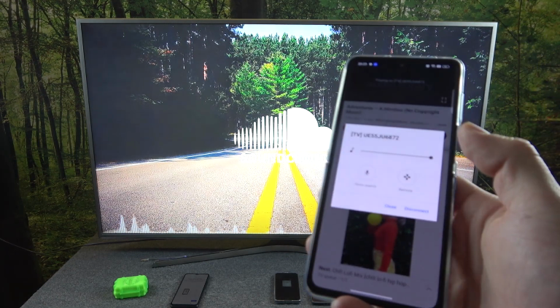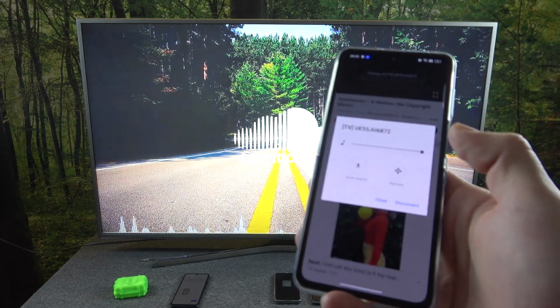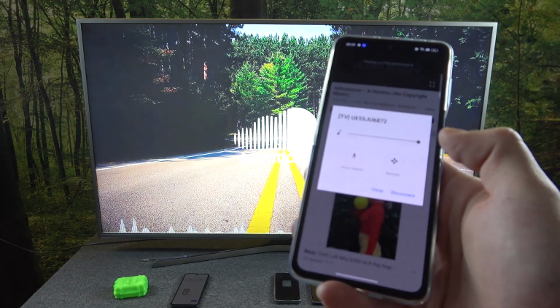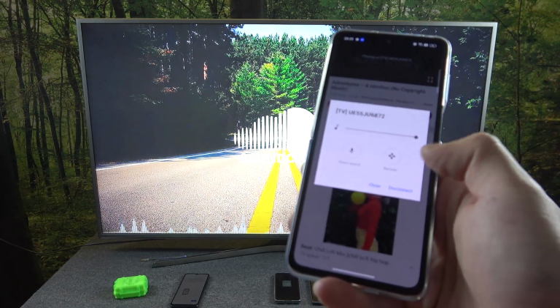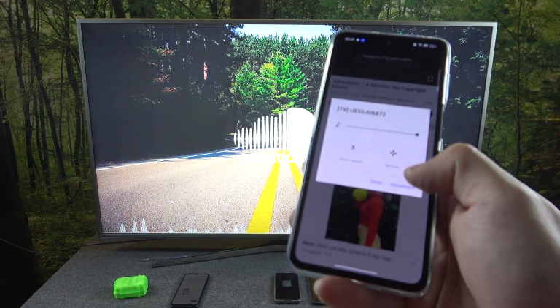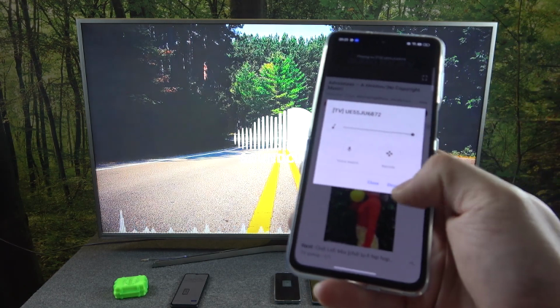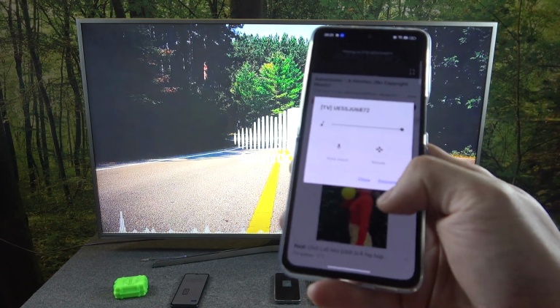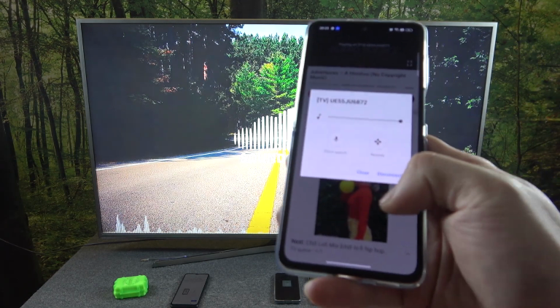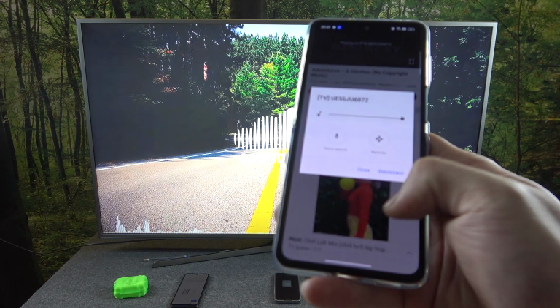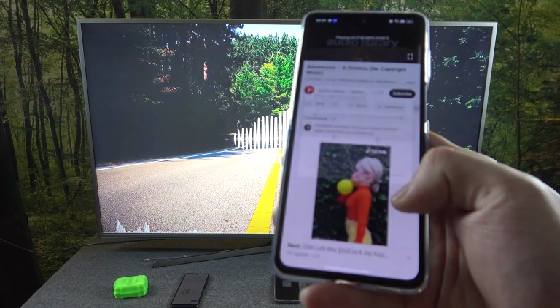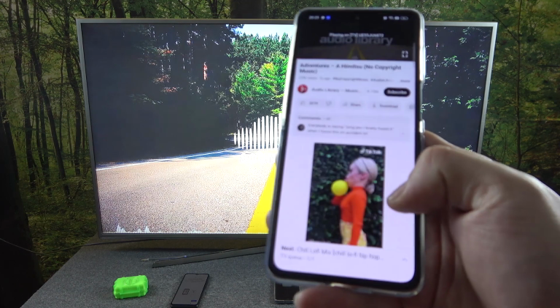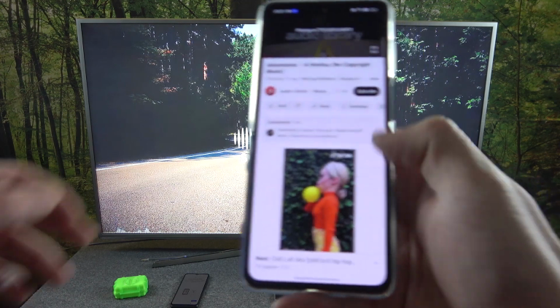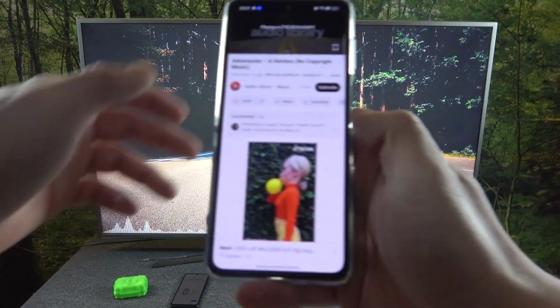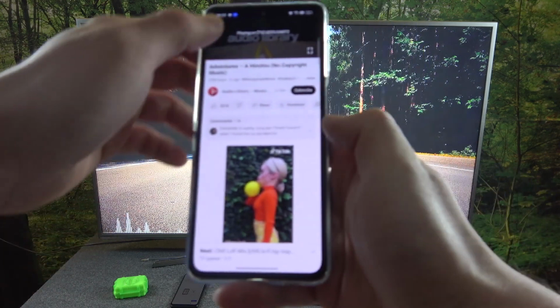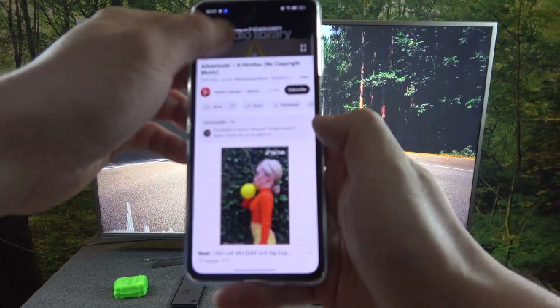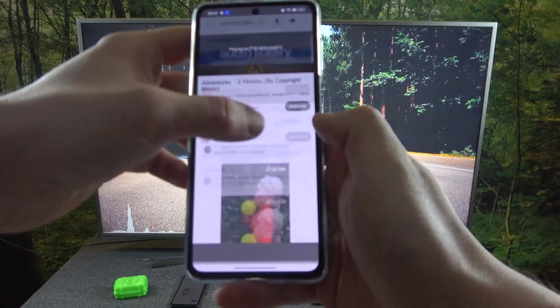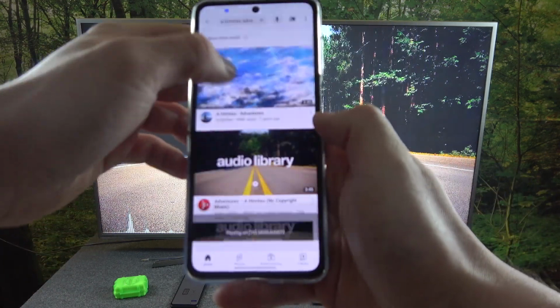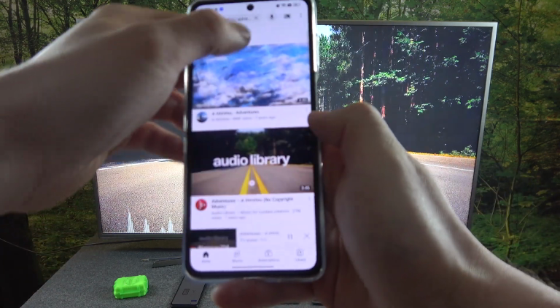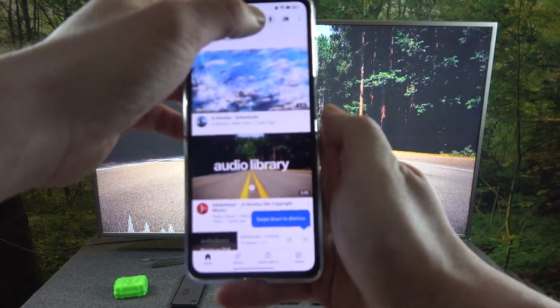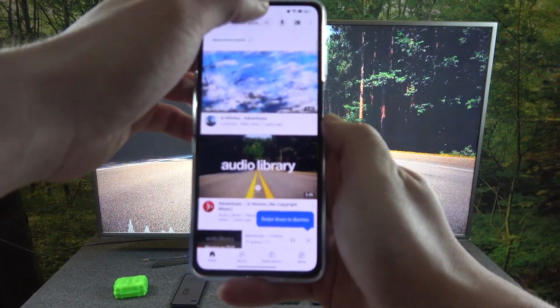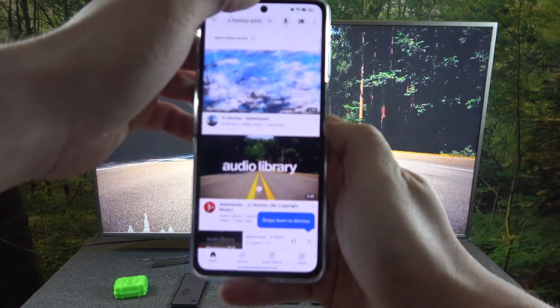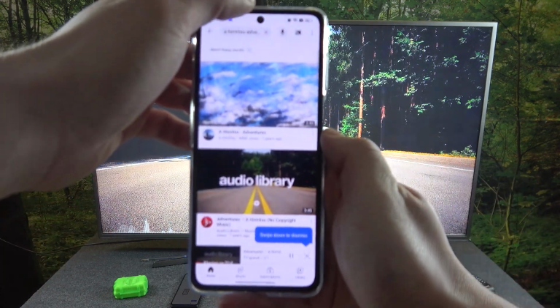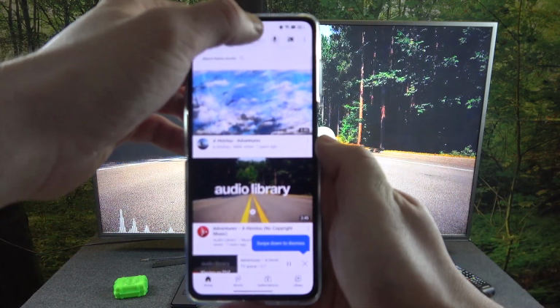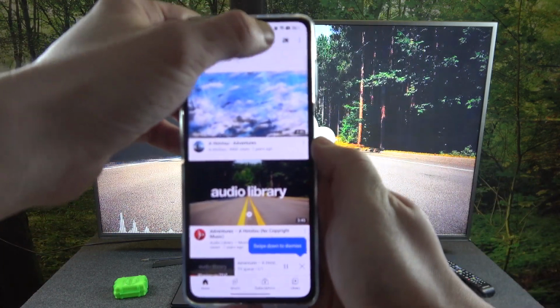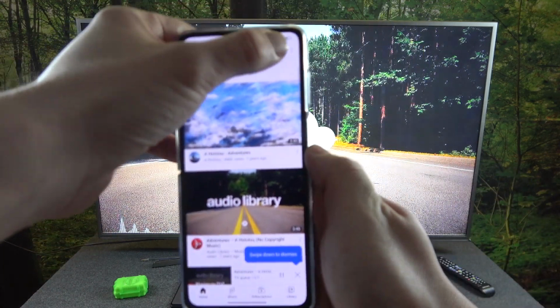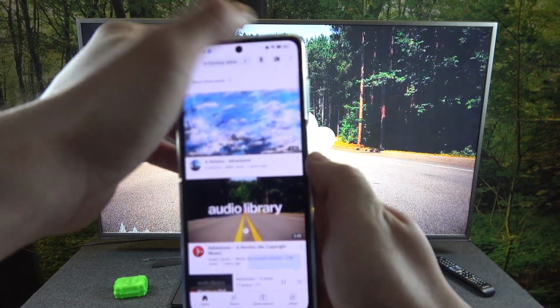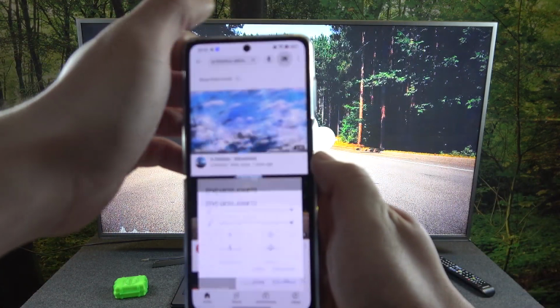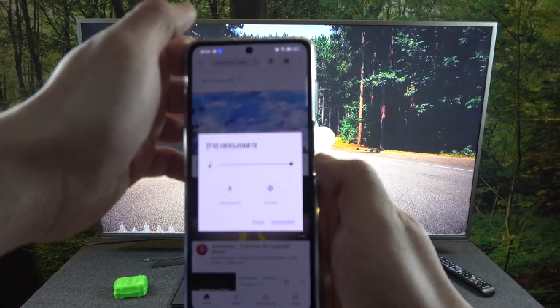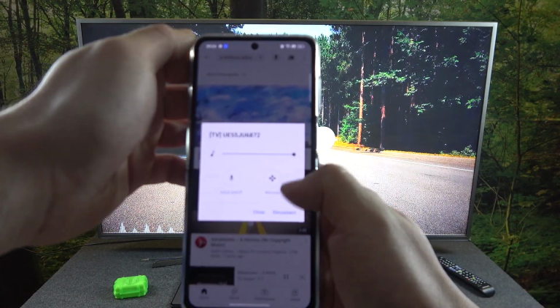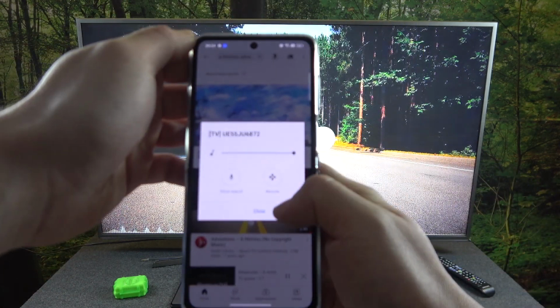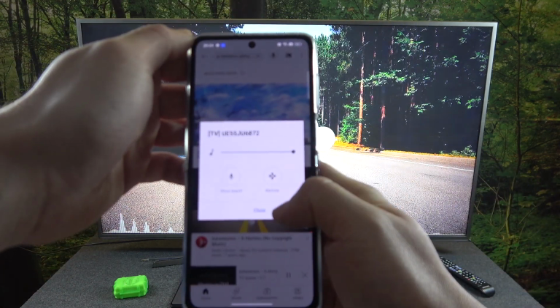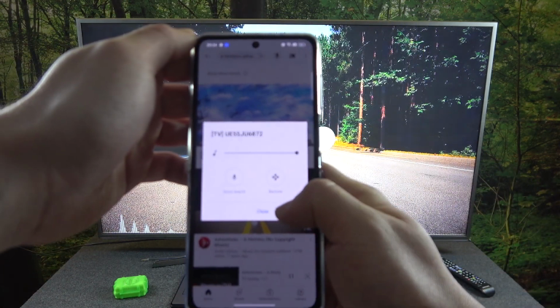And that's it. If you want to disconnect your devices, again press this button and select to disconnect.